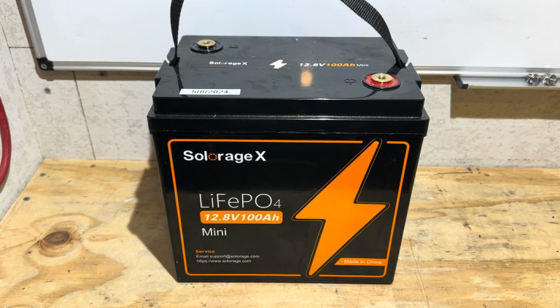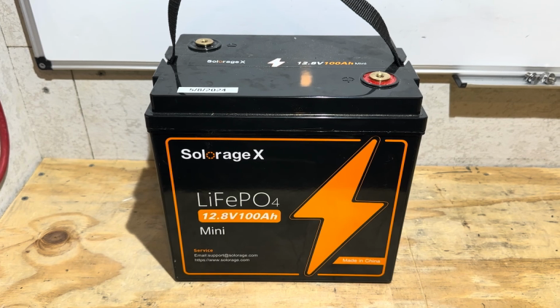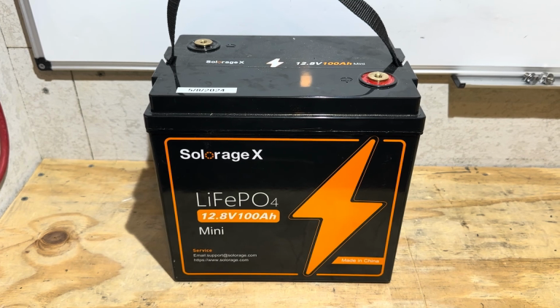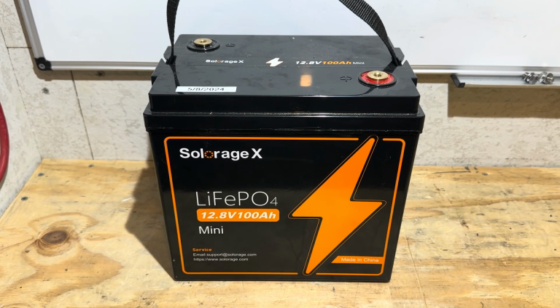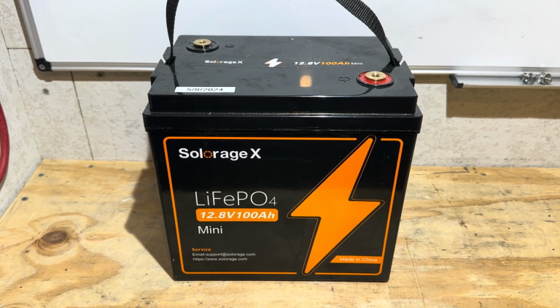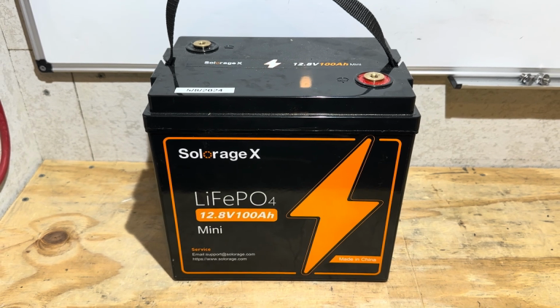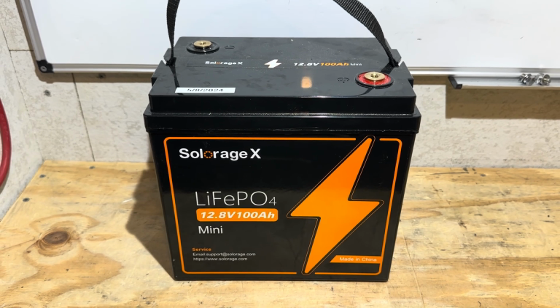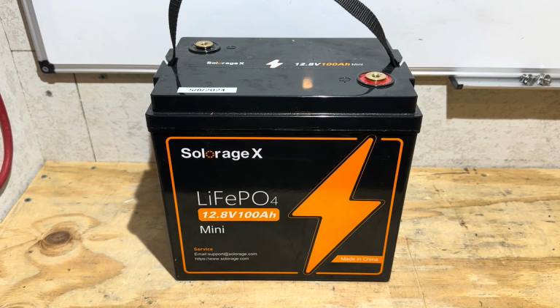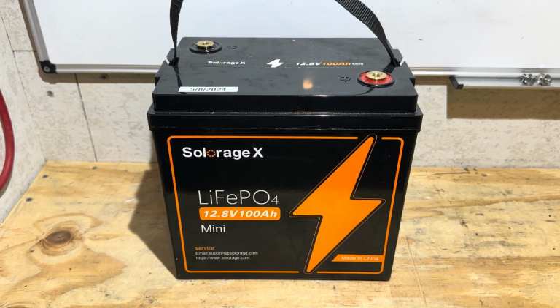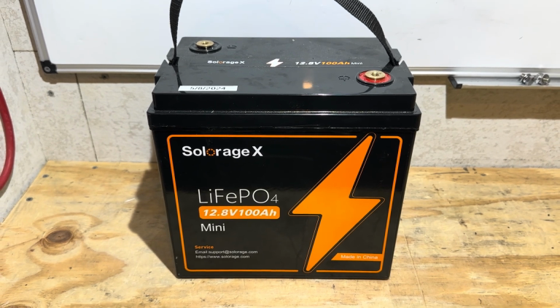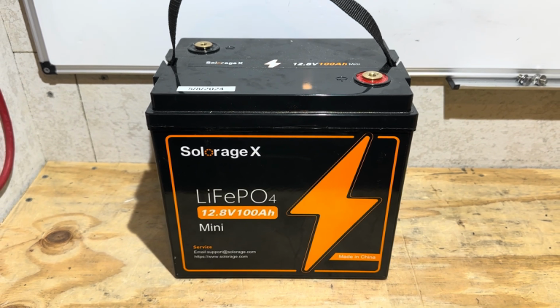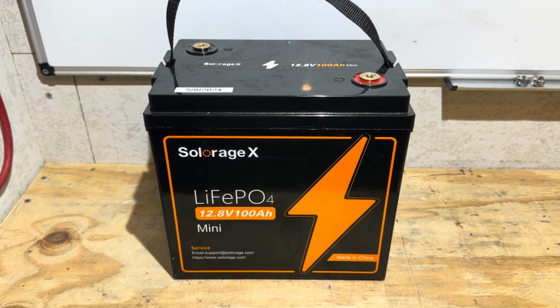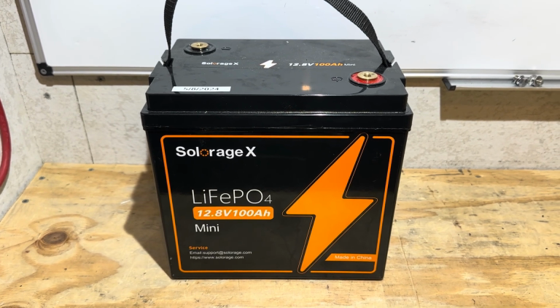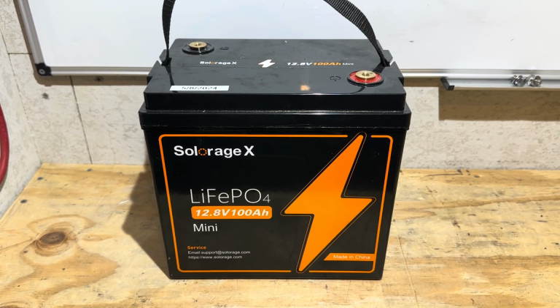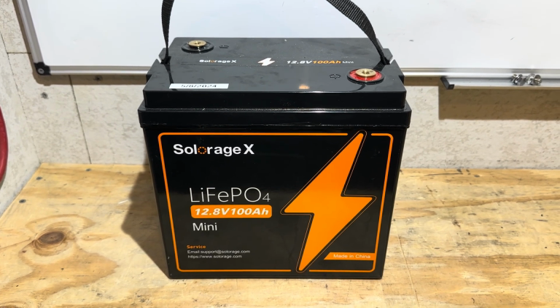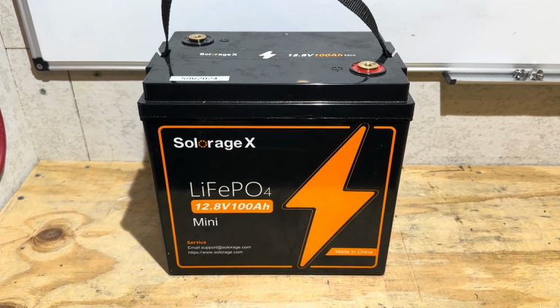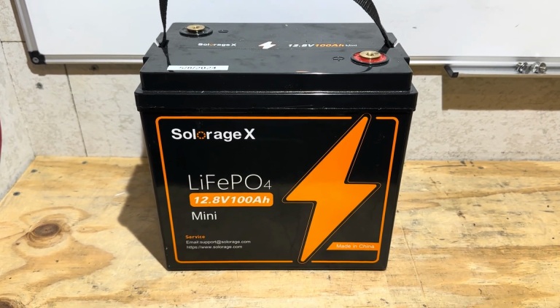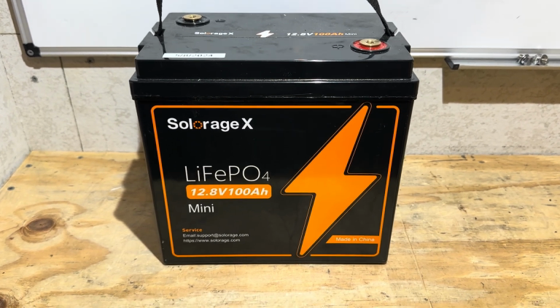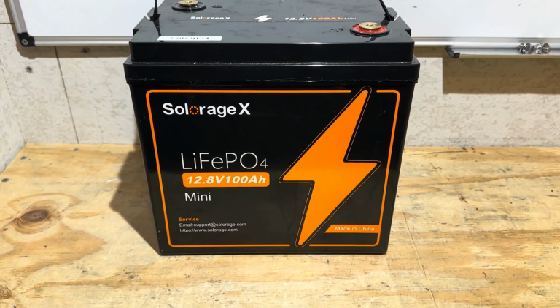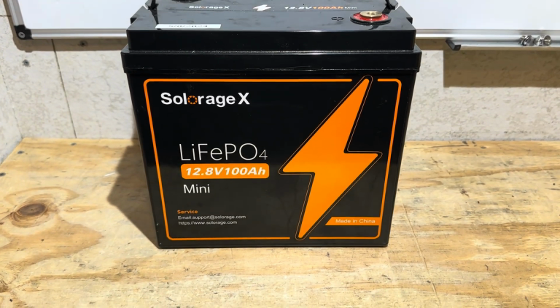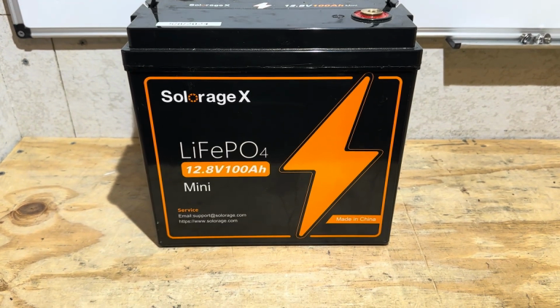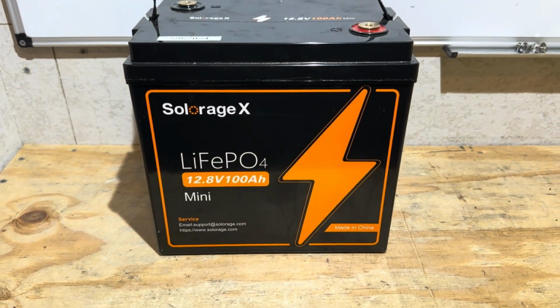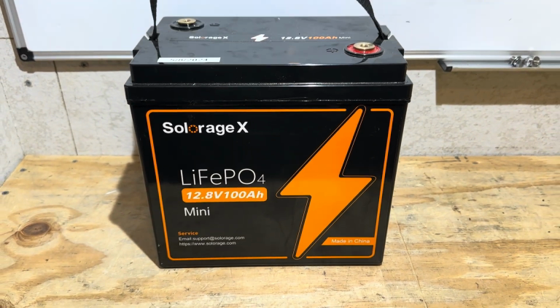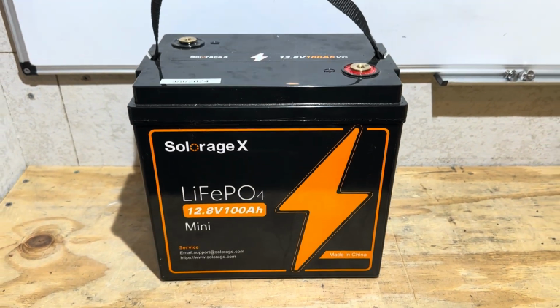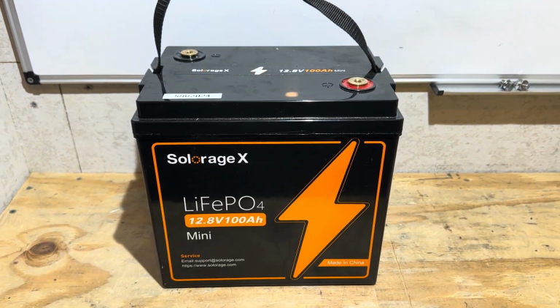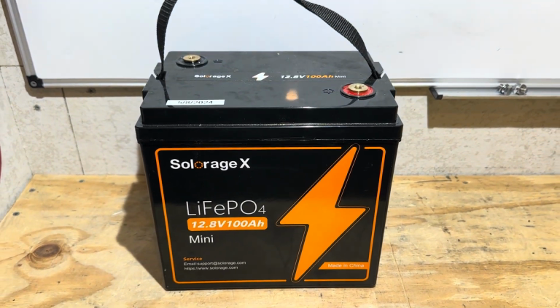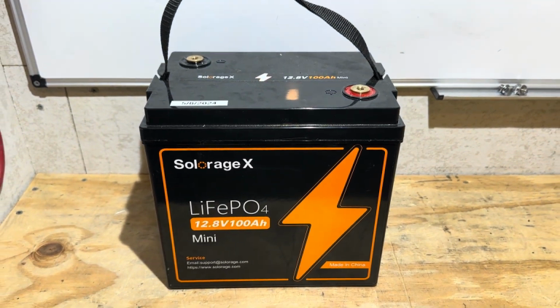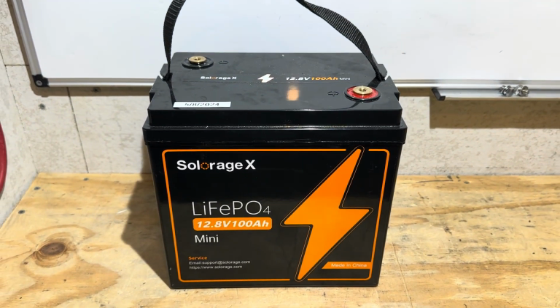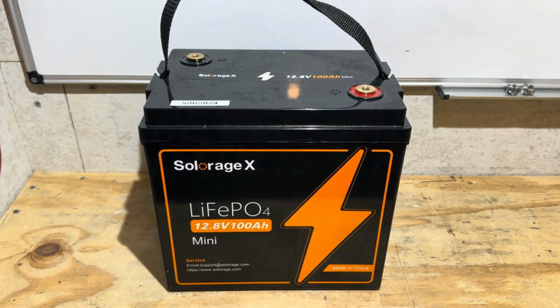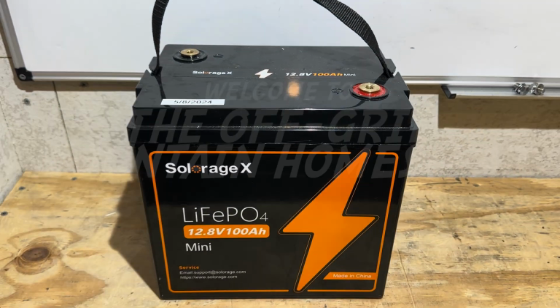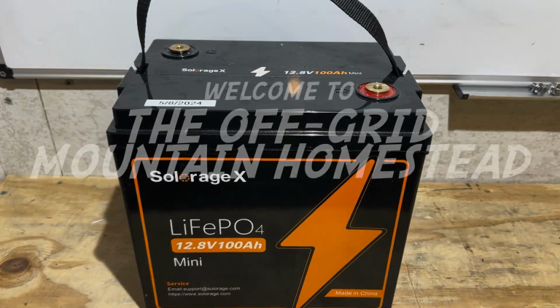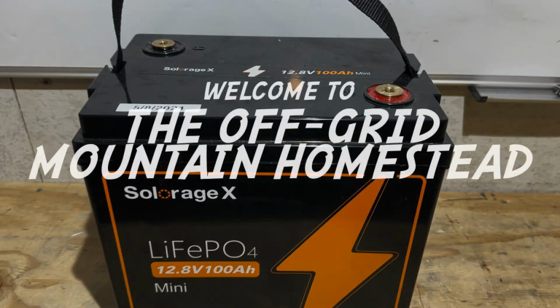On today's video, I'm going to check and see how much capacity a used lithium iron phosphate battery has. Let's get right into it.